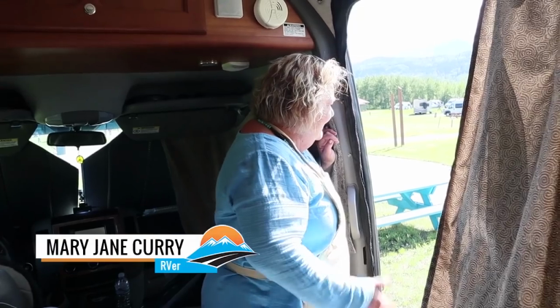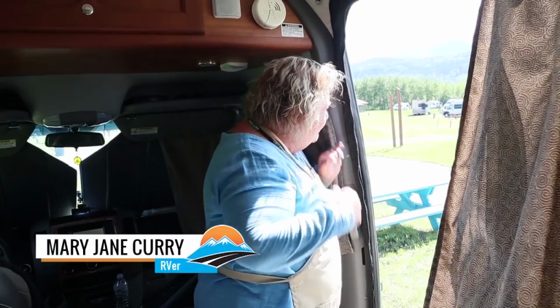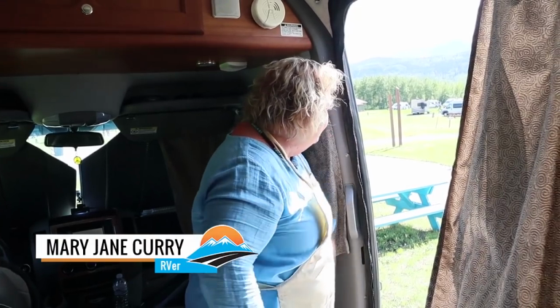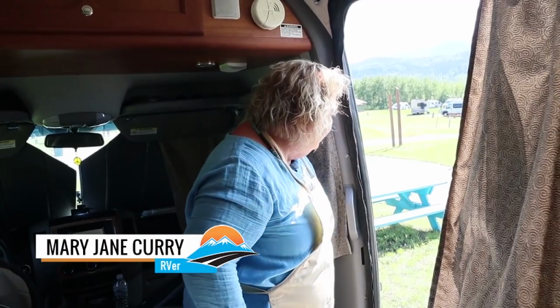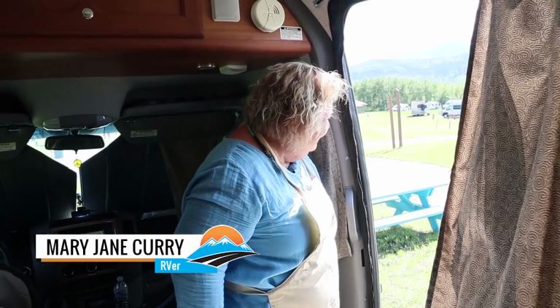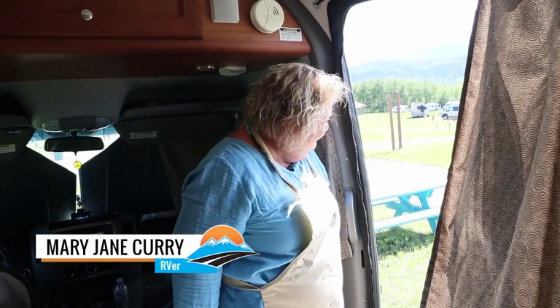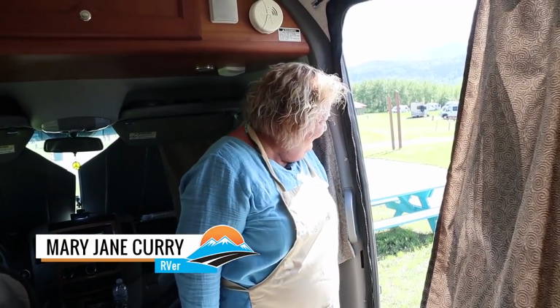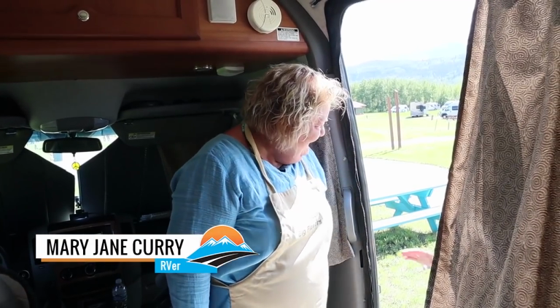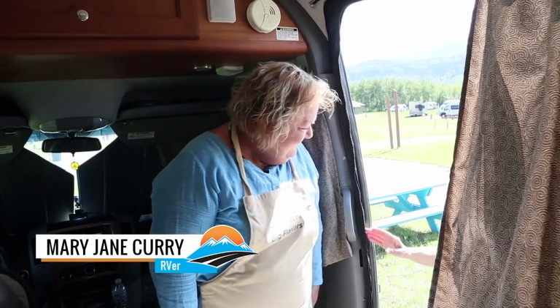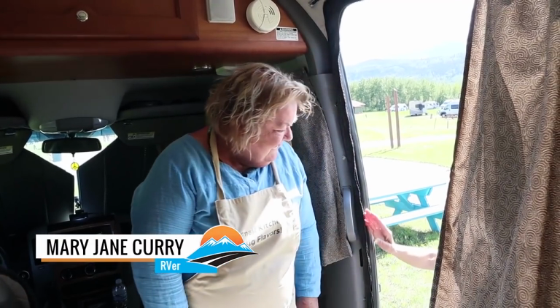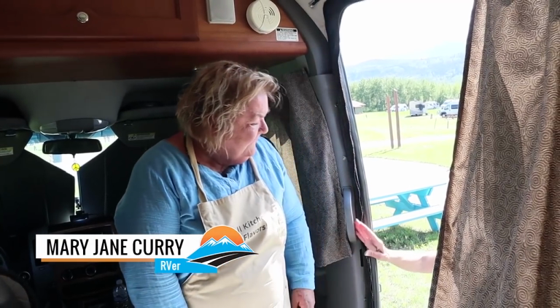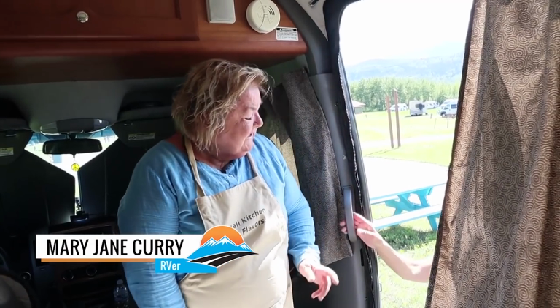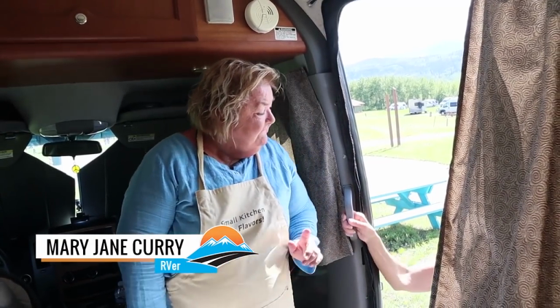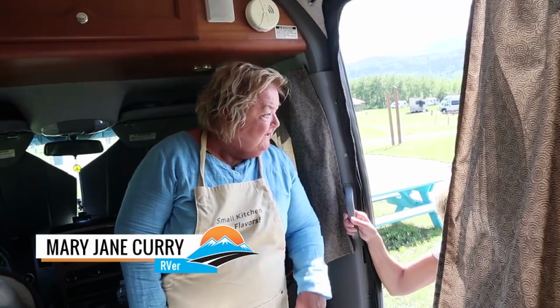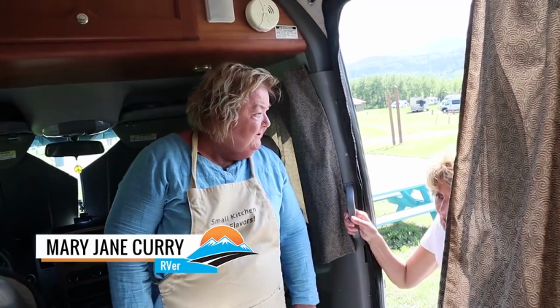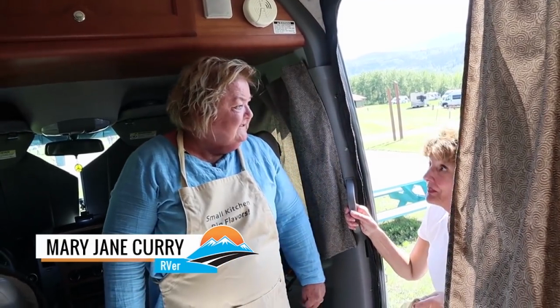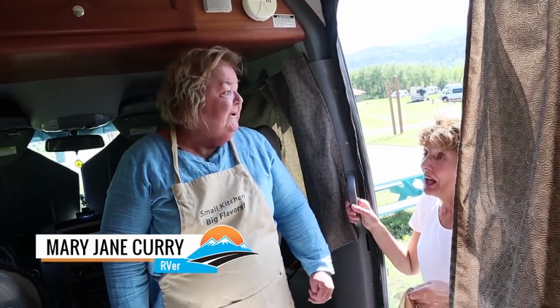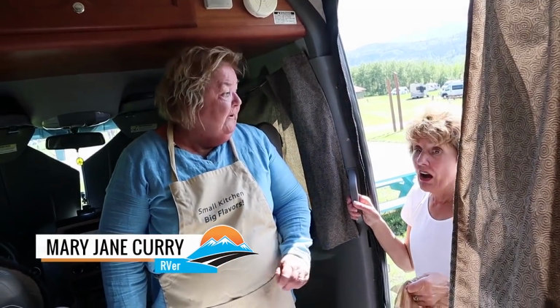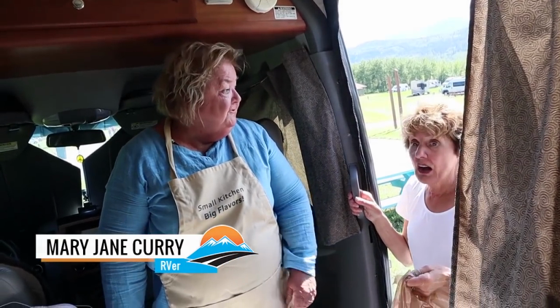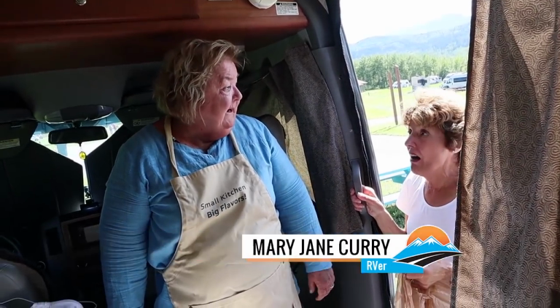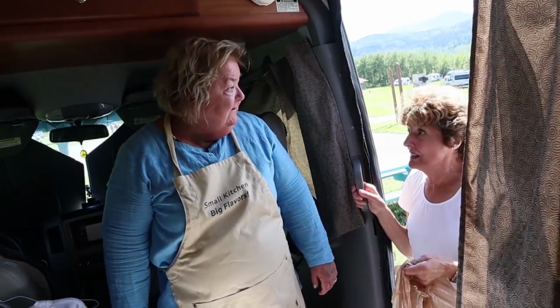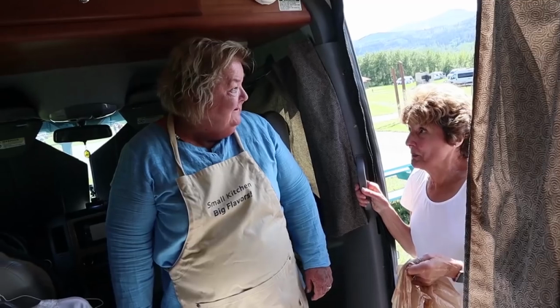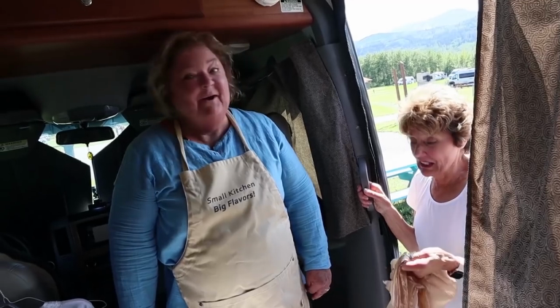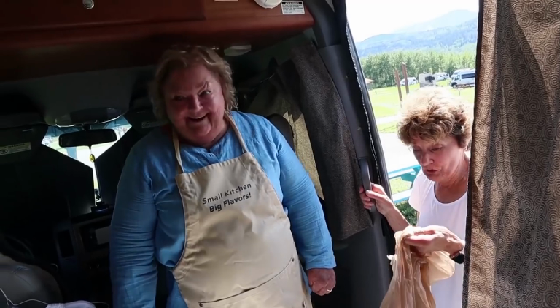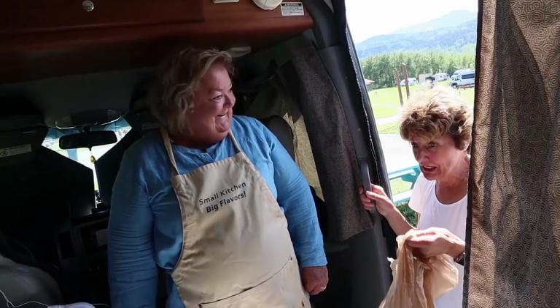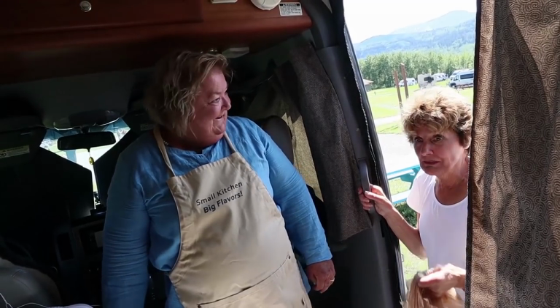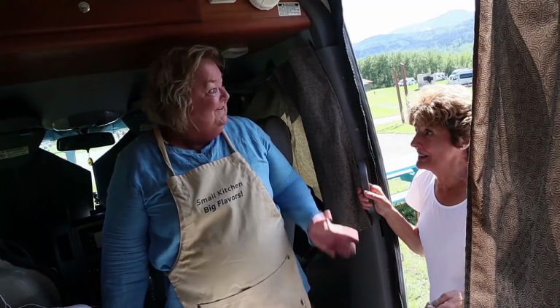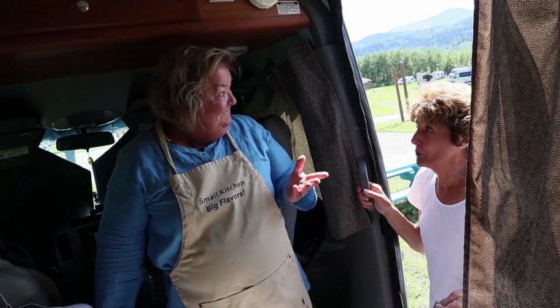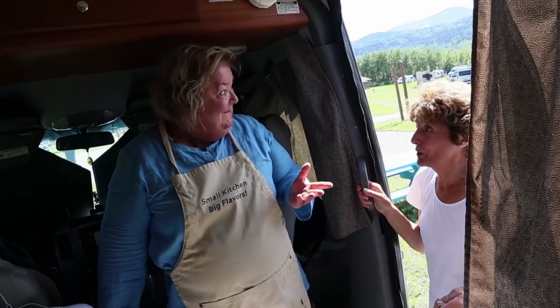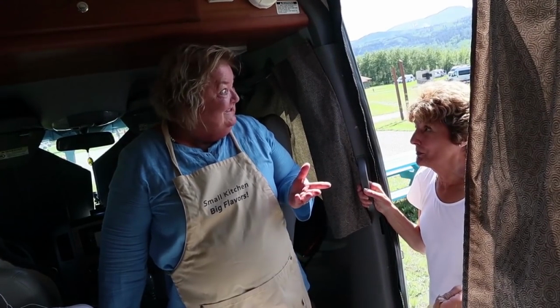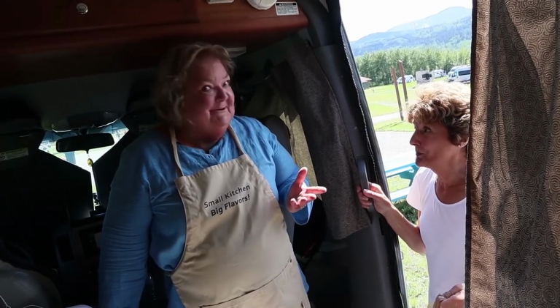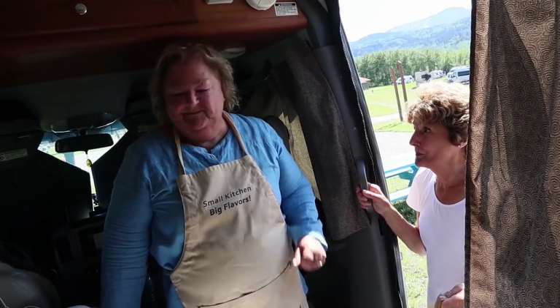Let's do some cooking. I have a convection recipe I want to try. Let's get to work. Let's do it.